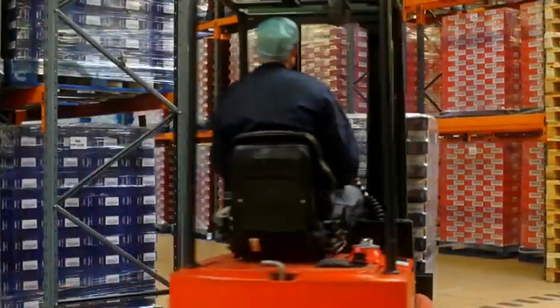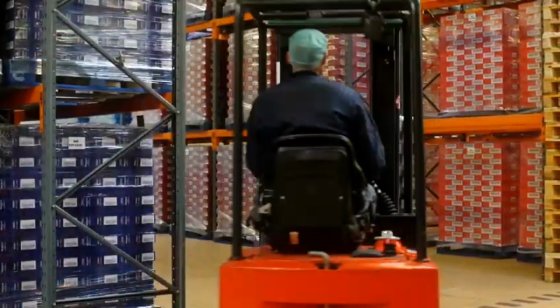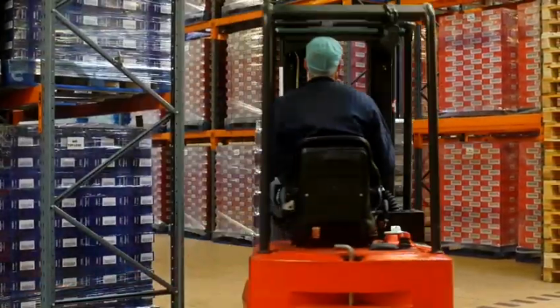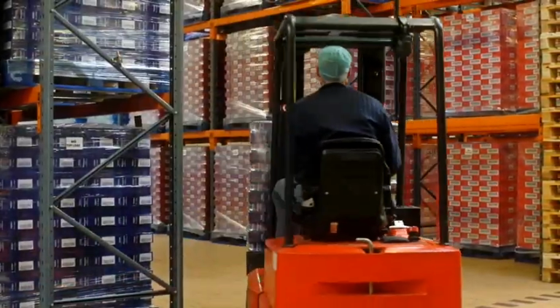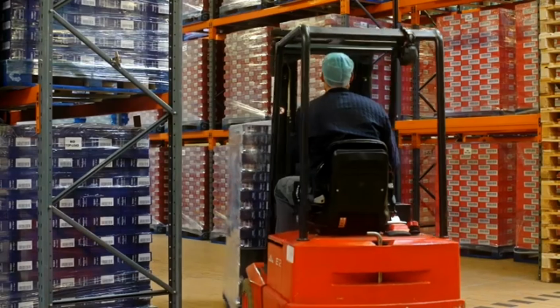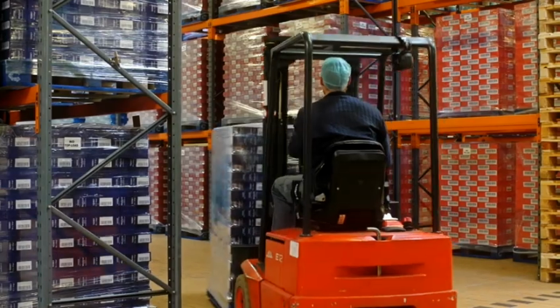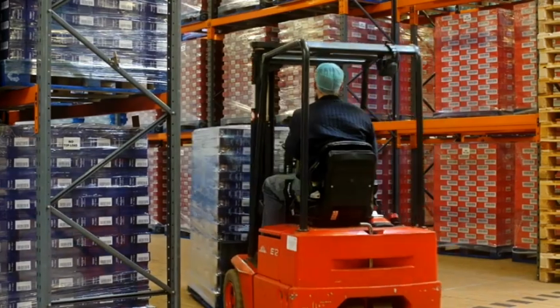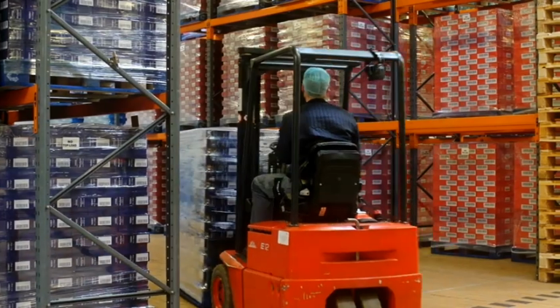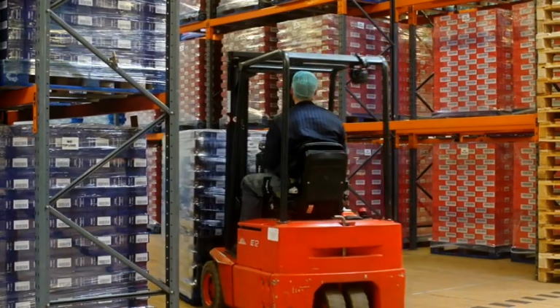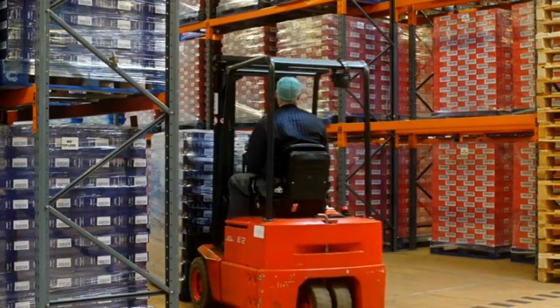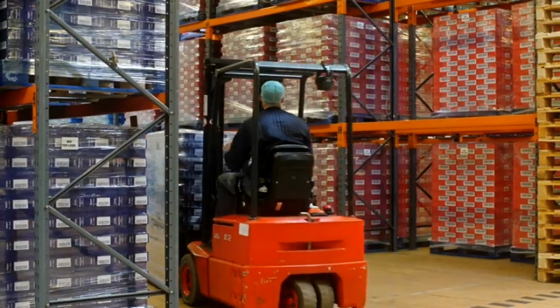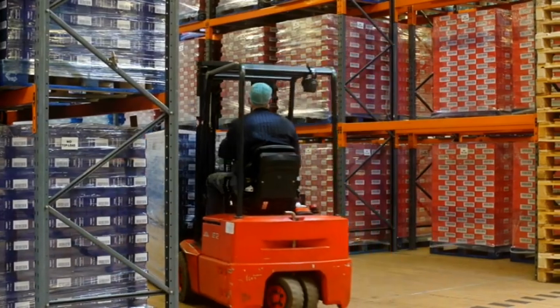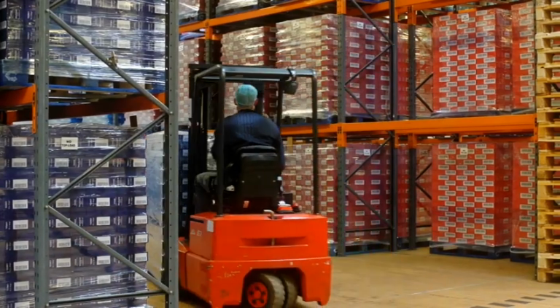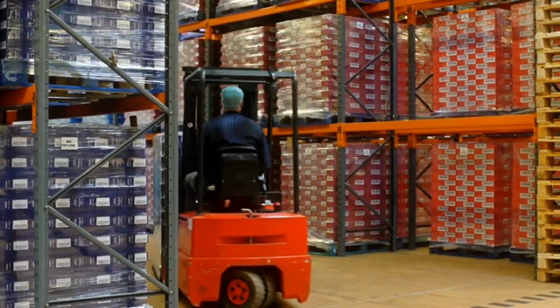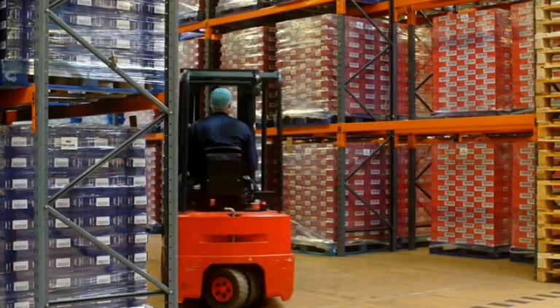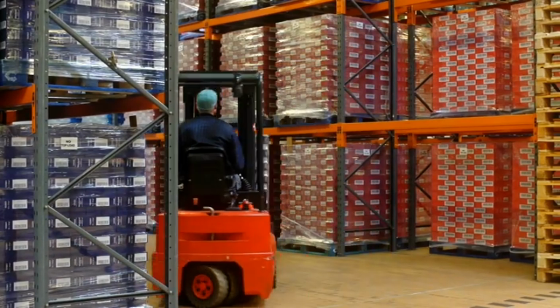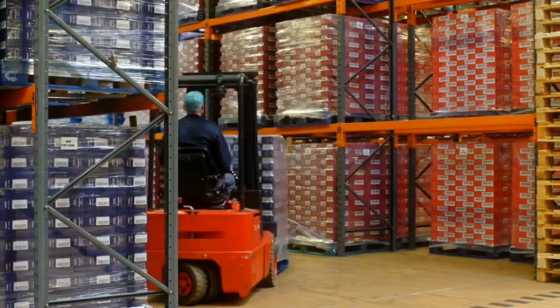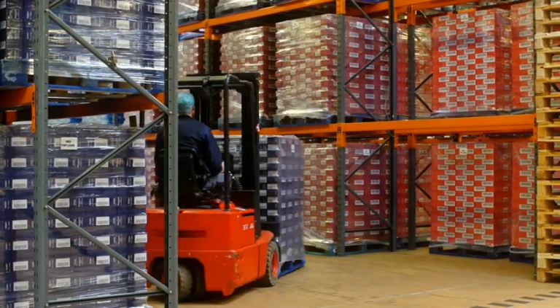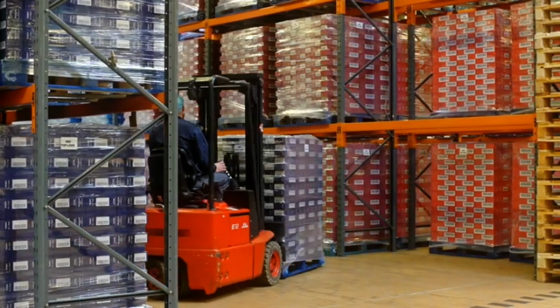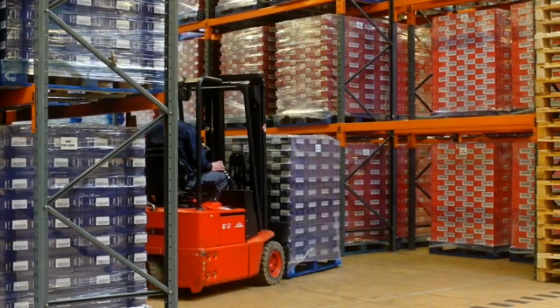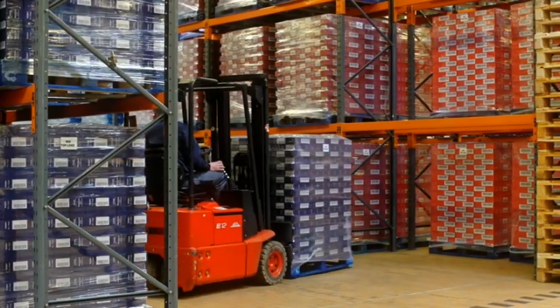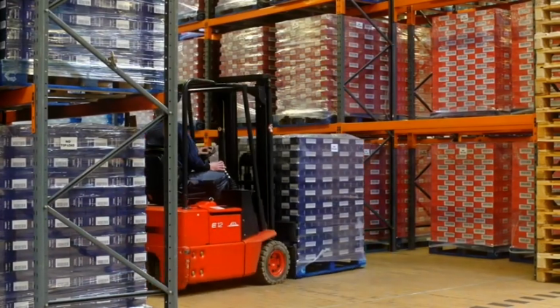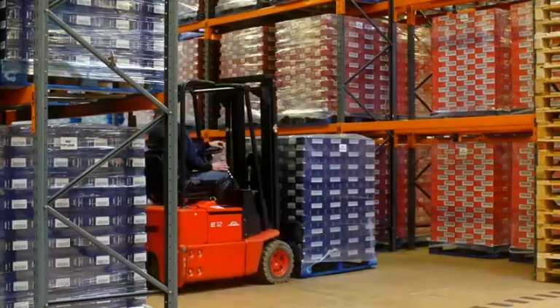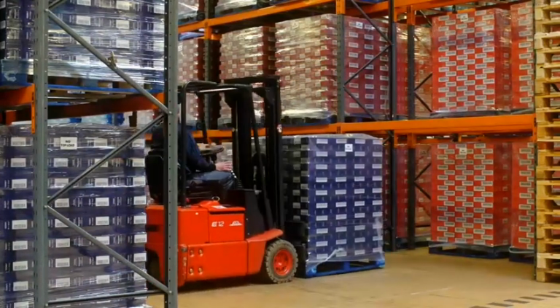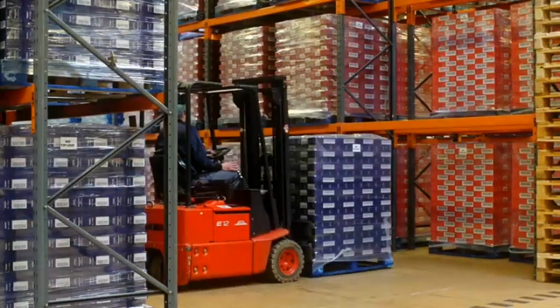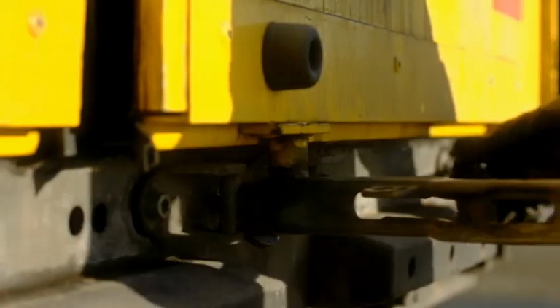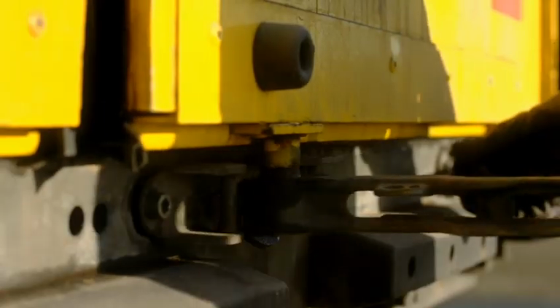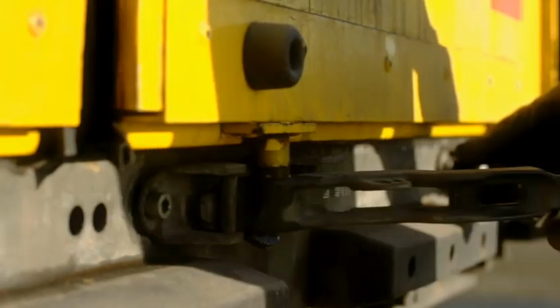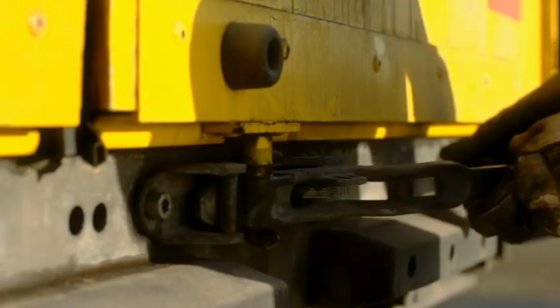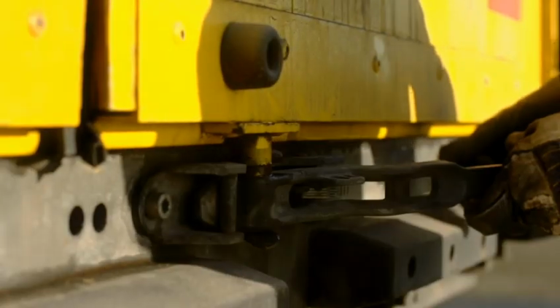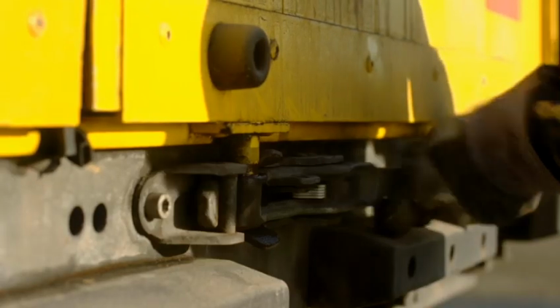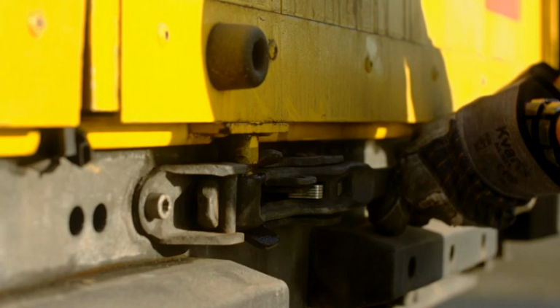The pallets are transported to finished goods stores and the cans are then ready for final distribution.